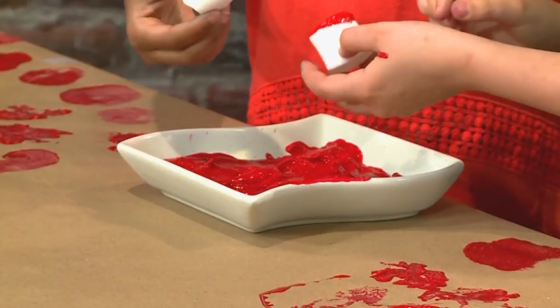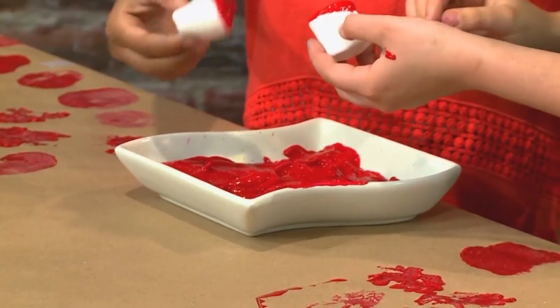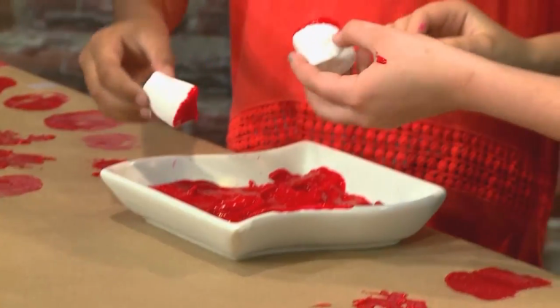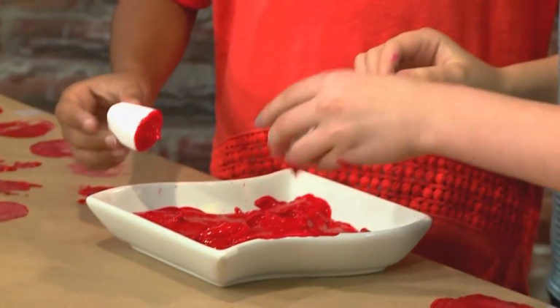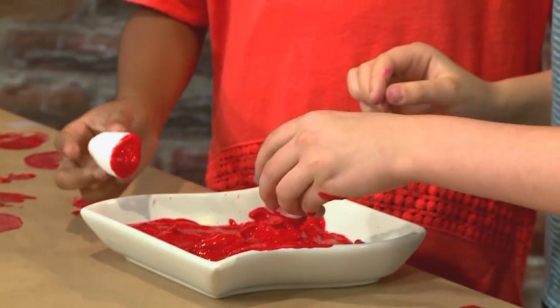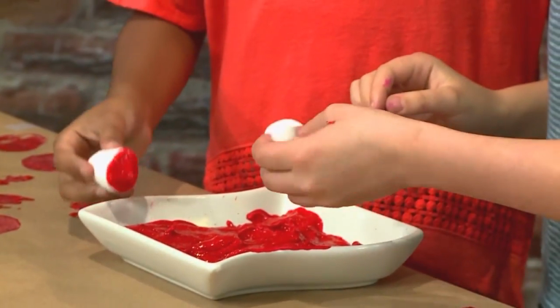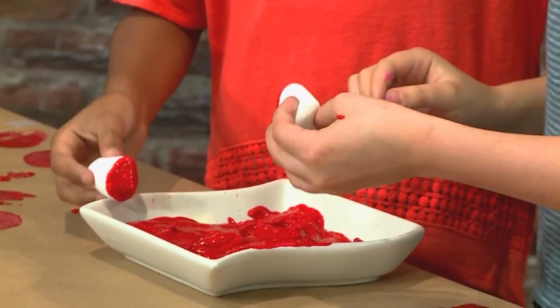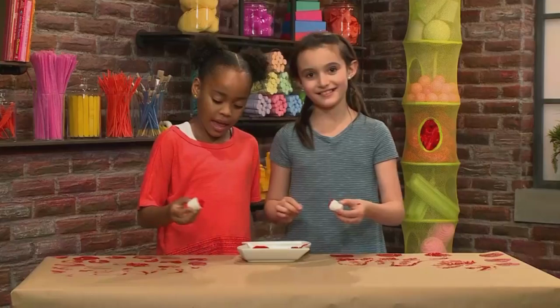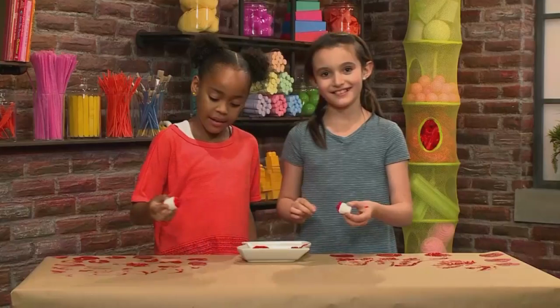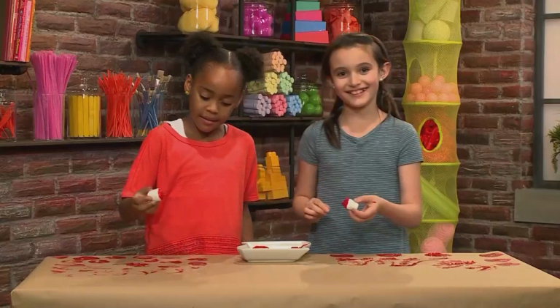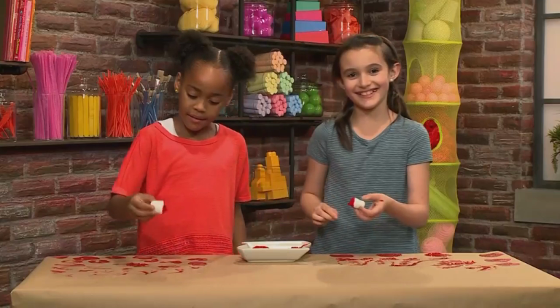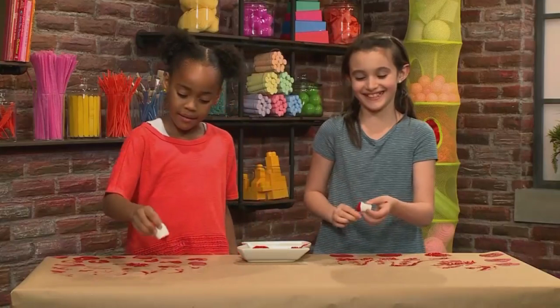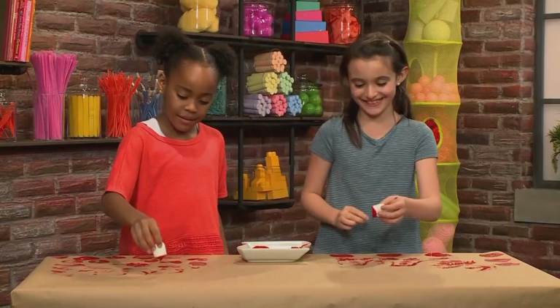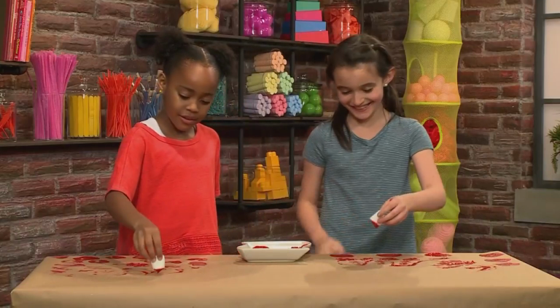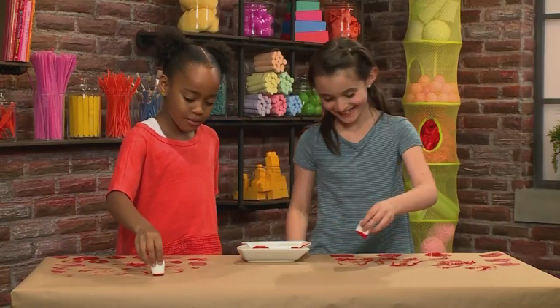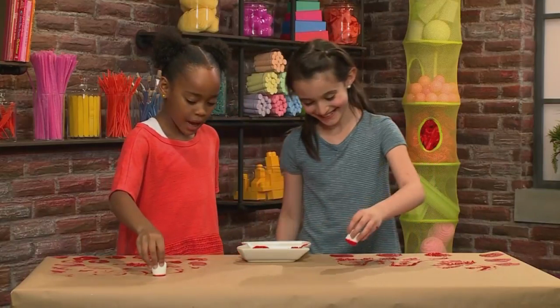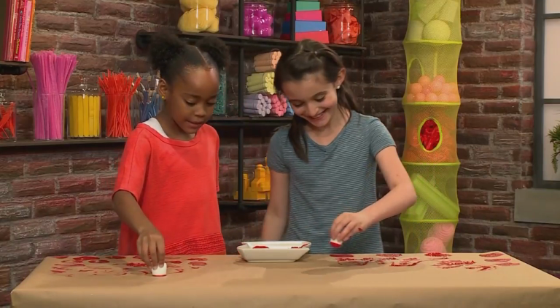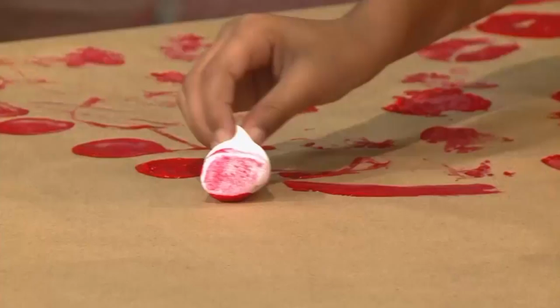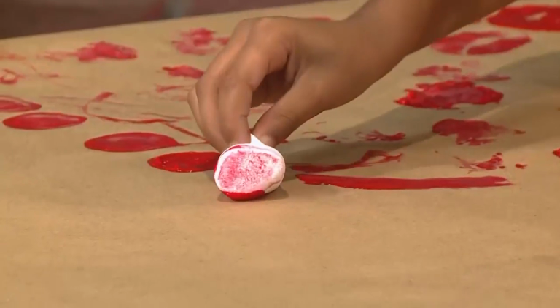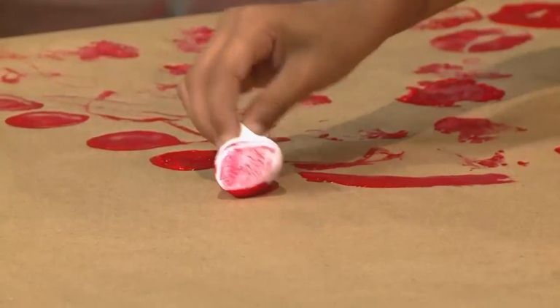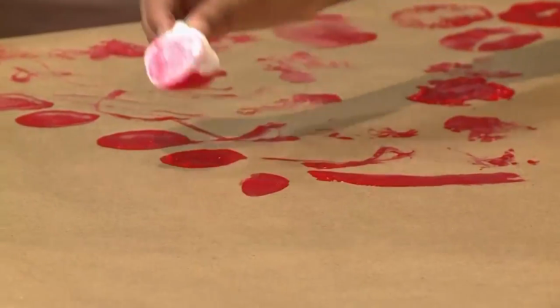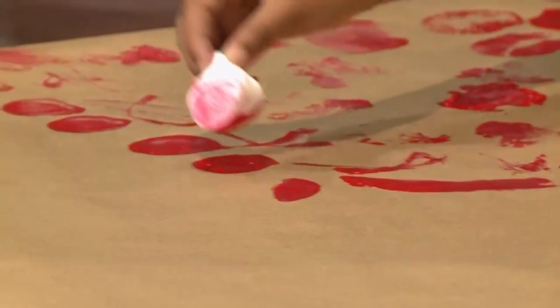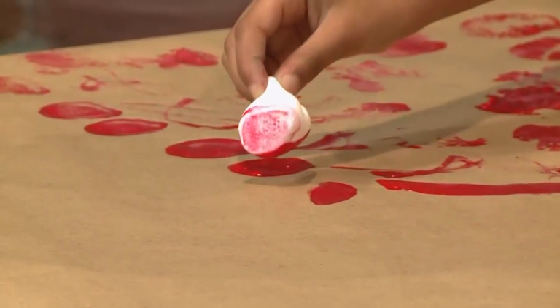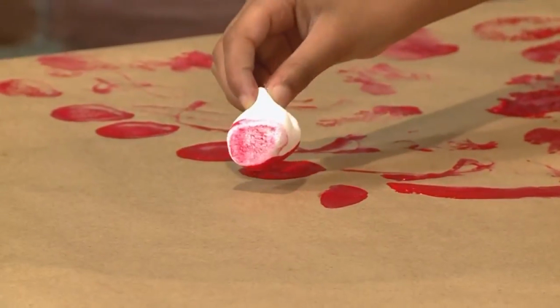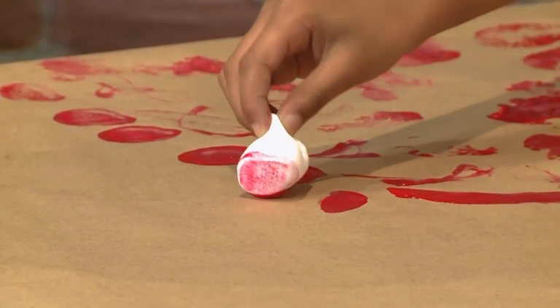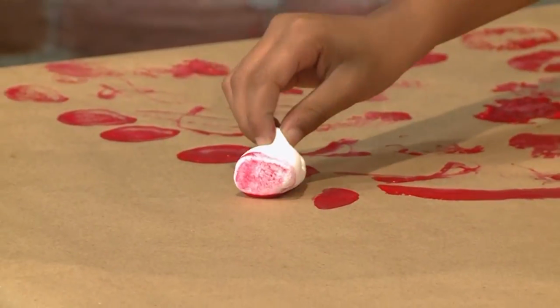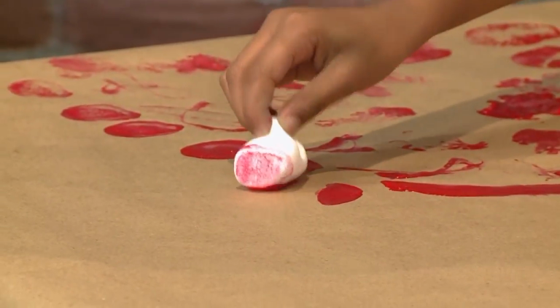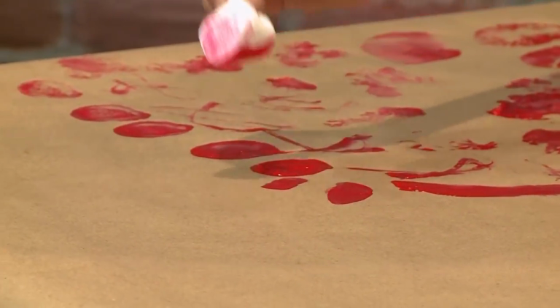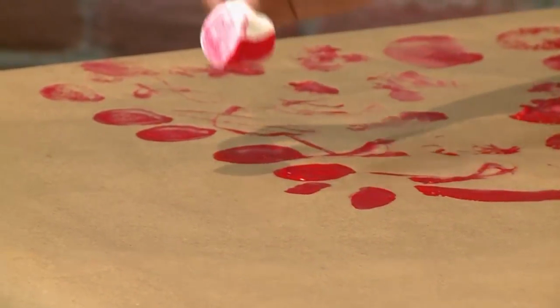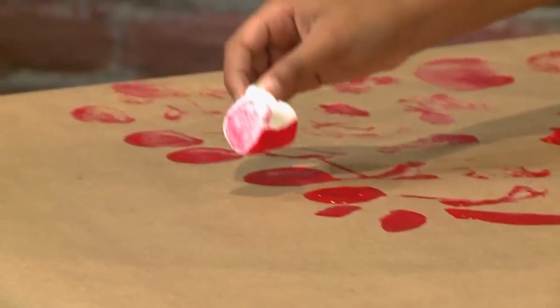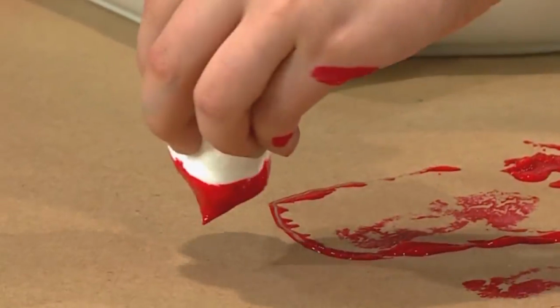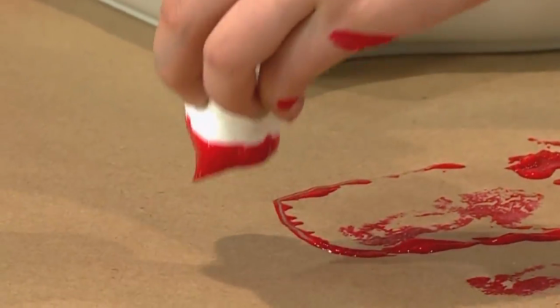If you put a marshmallow in paint, do not eat it at the end — do not! It kind of looks like the big sponges from the beginning.